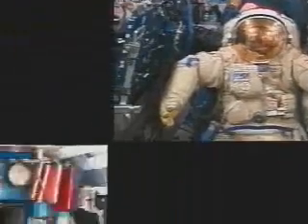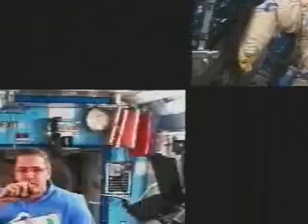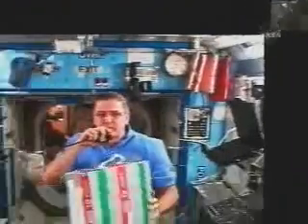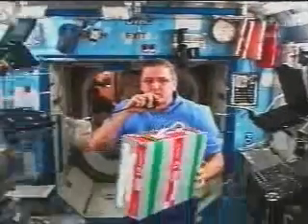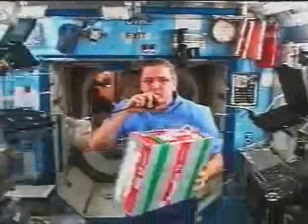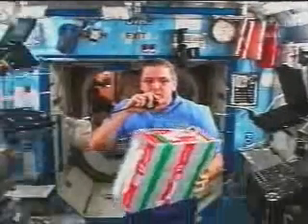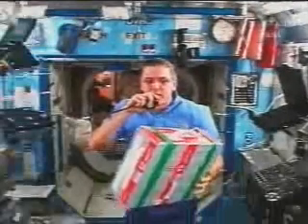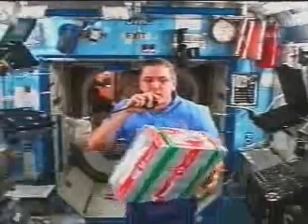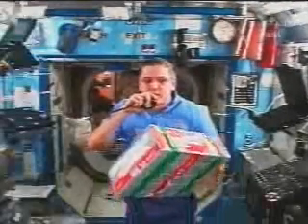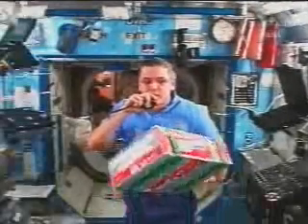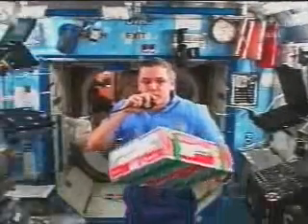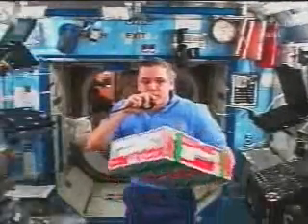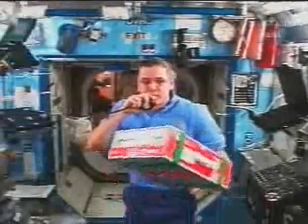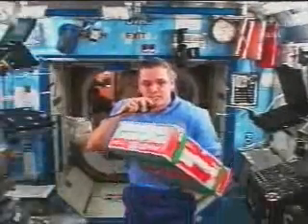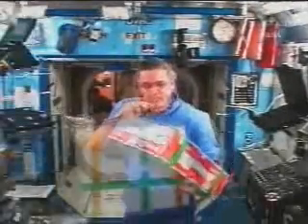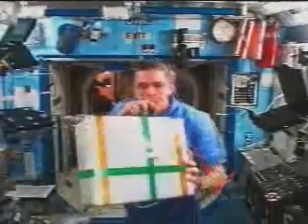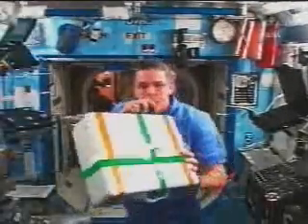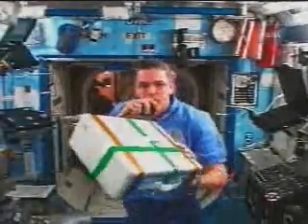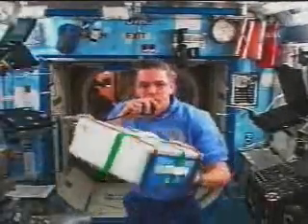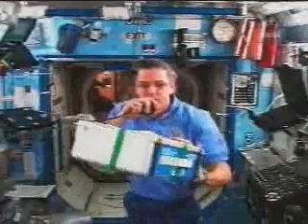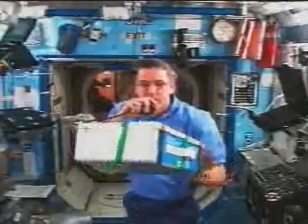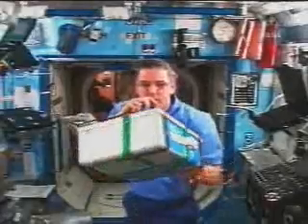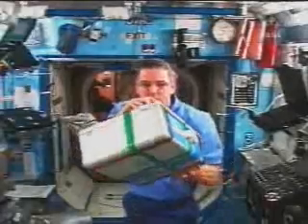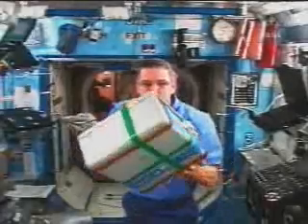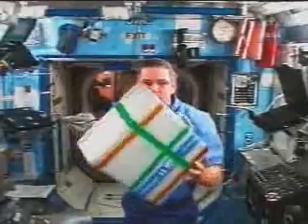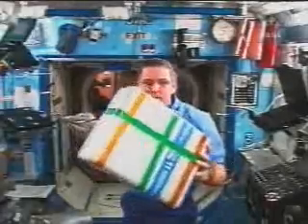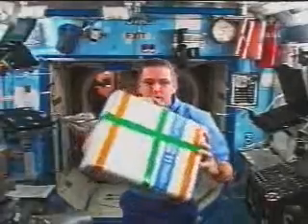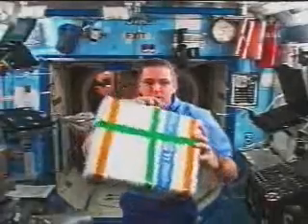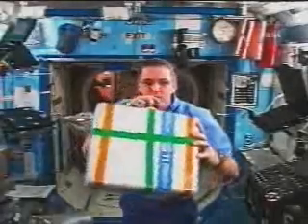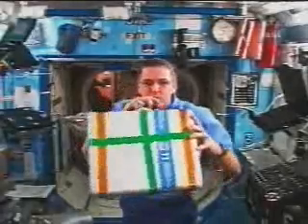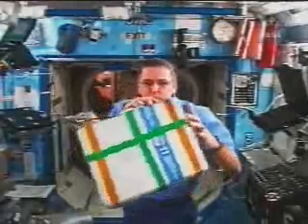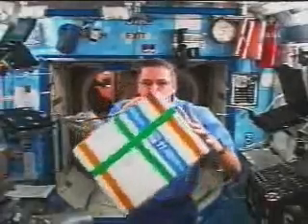This is a container of Russian food or a container of U.S. food.